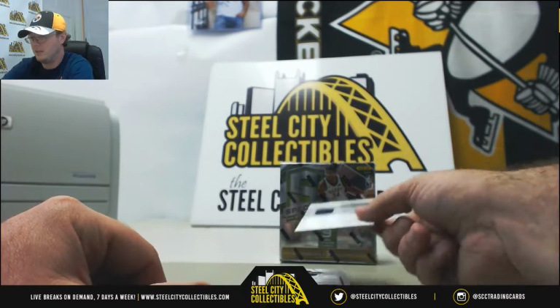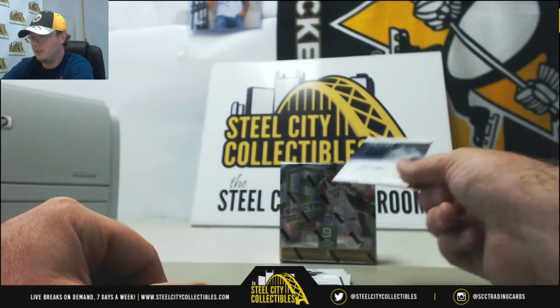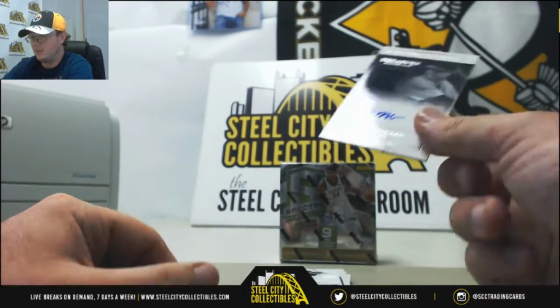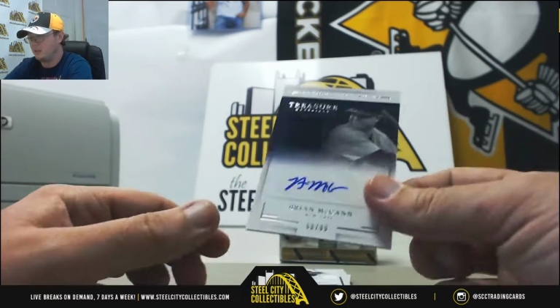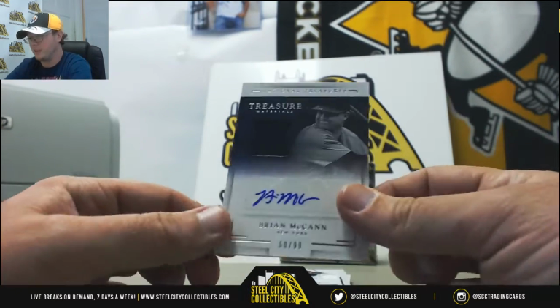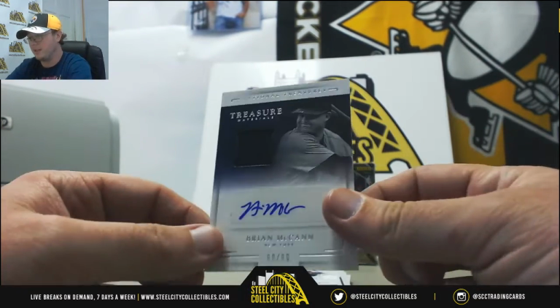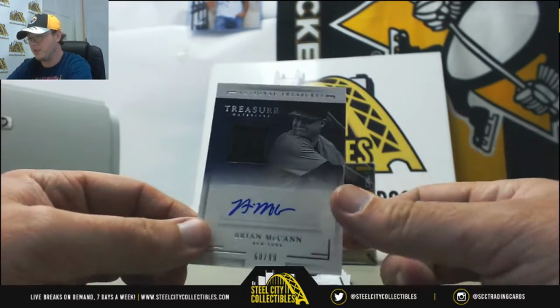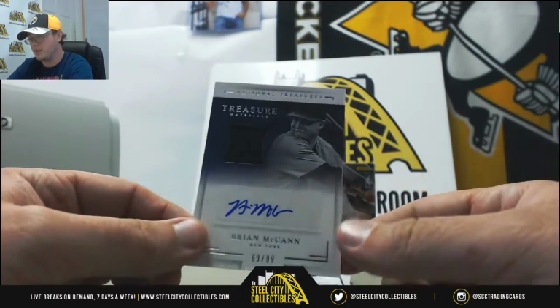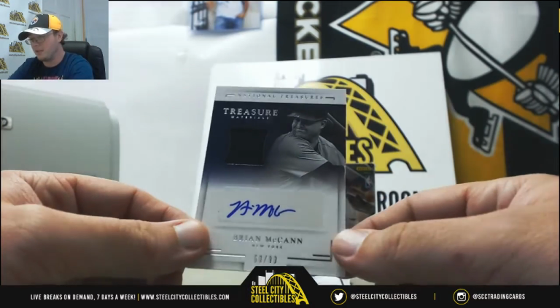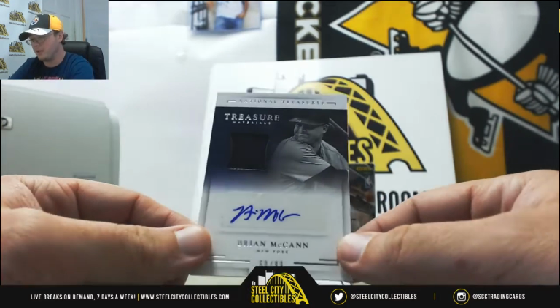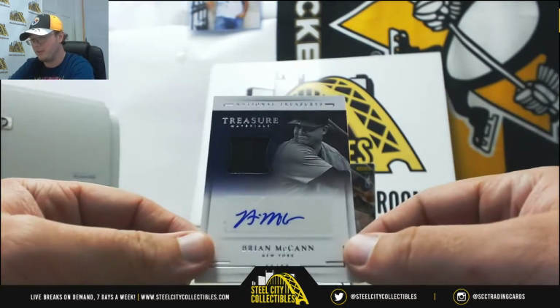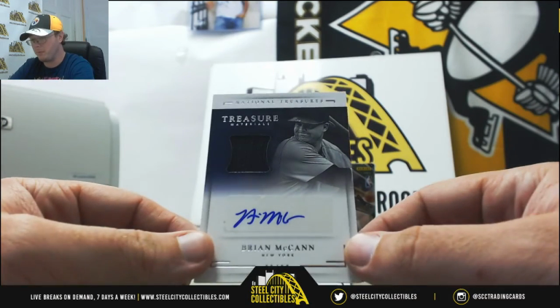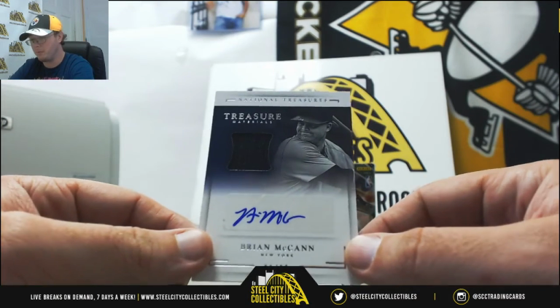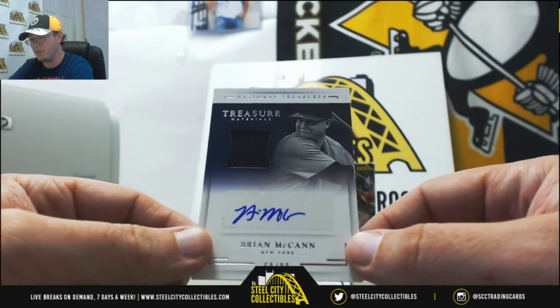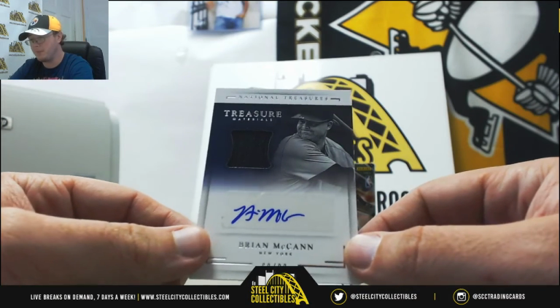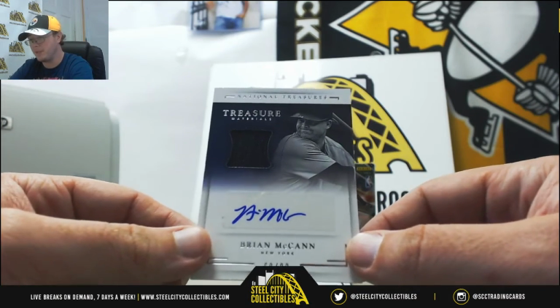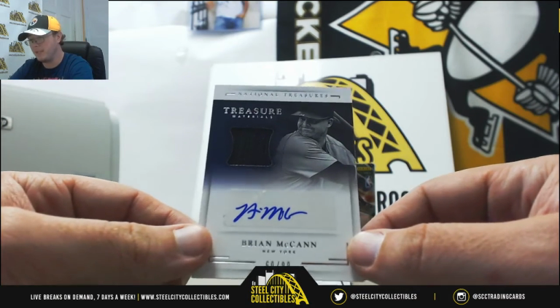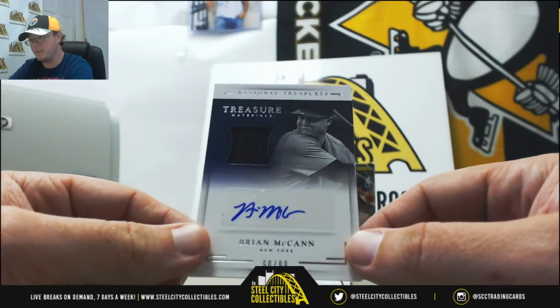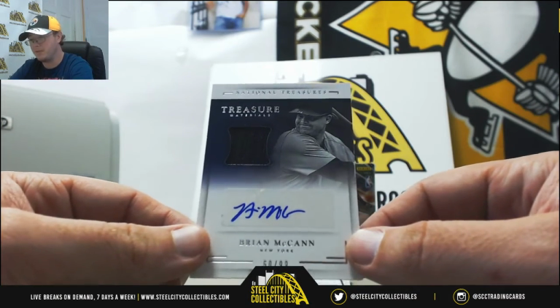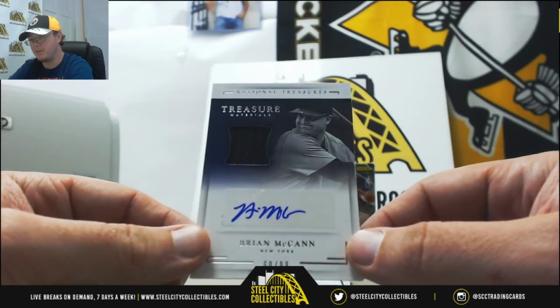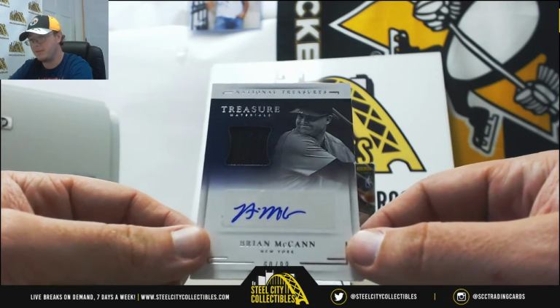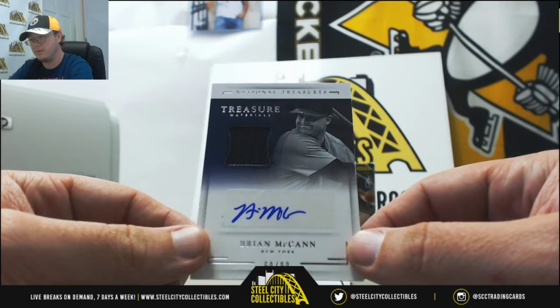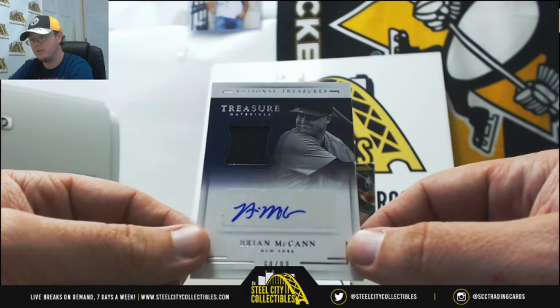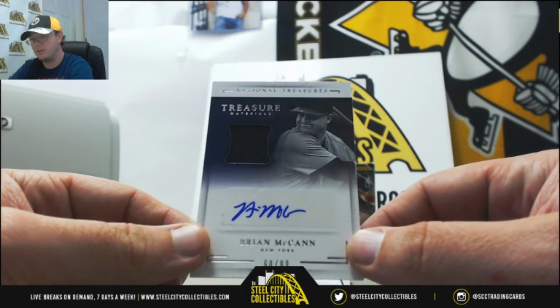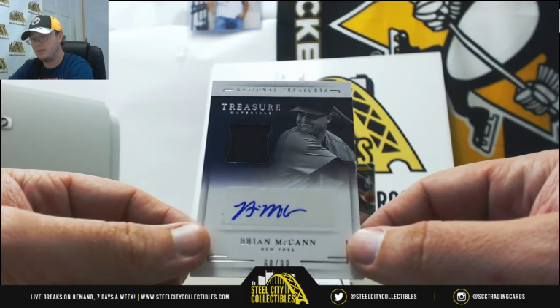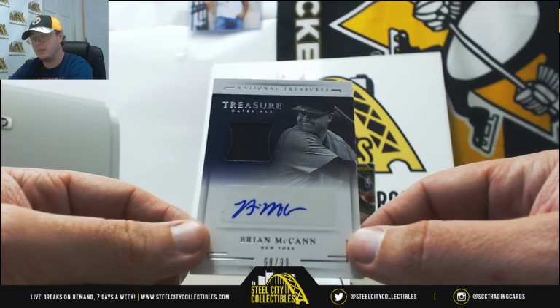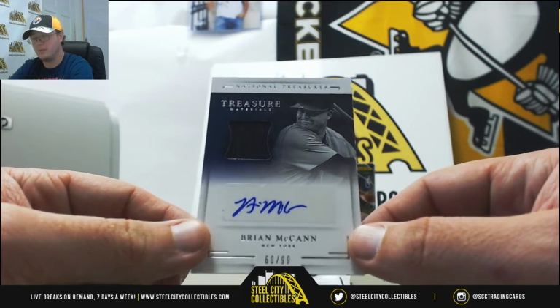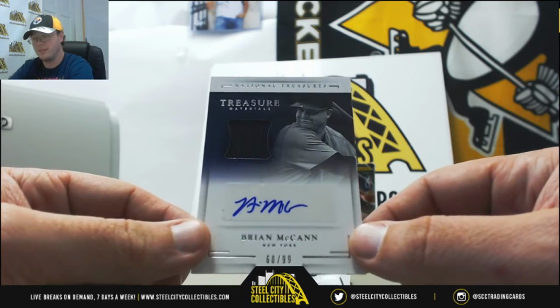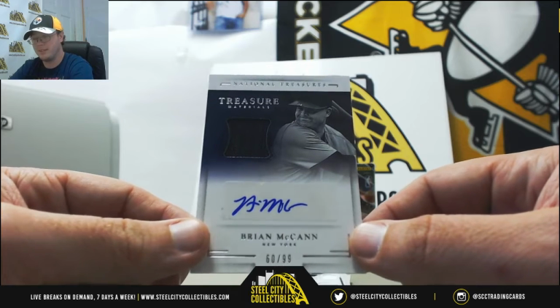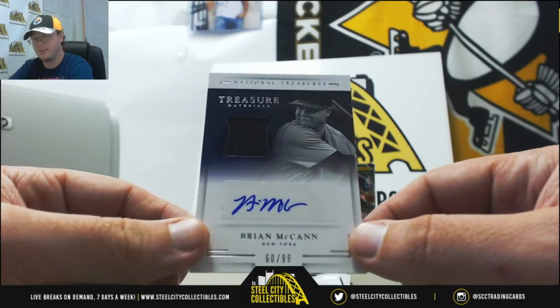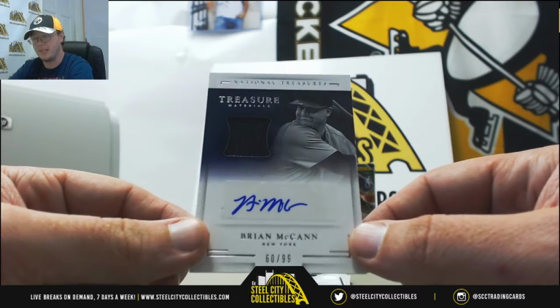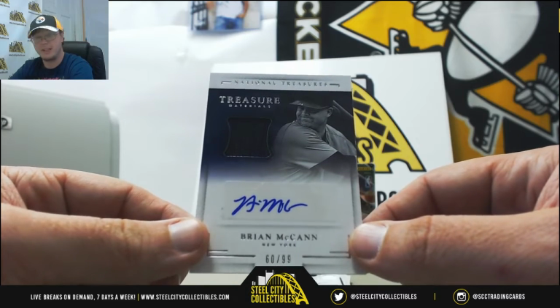We're going to get a Jersey Autograph — Brian McCann, number 60 of 99.